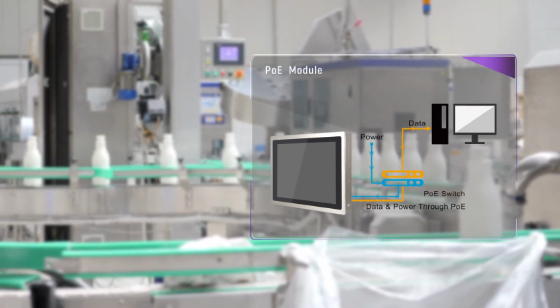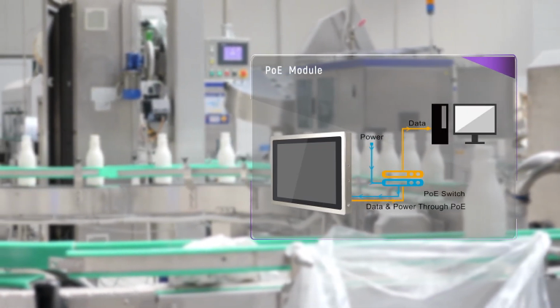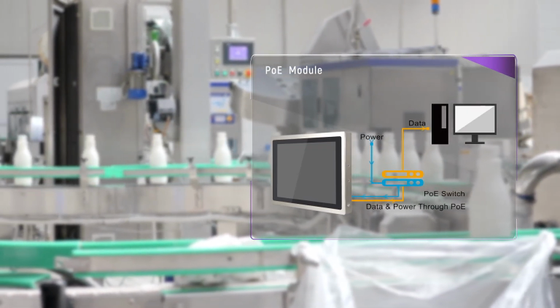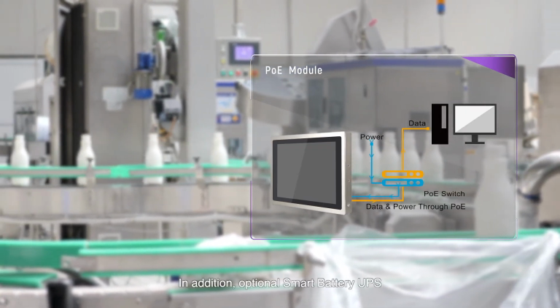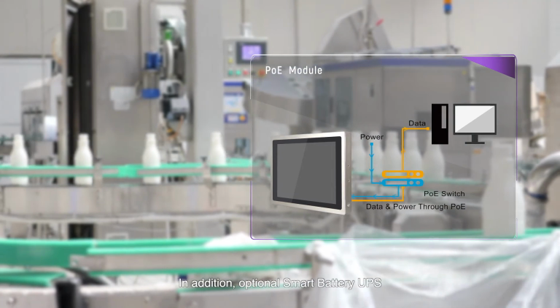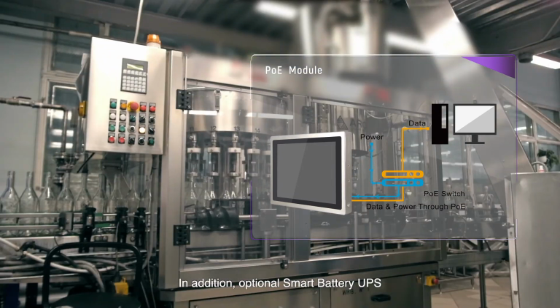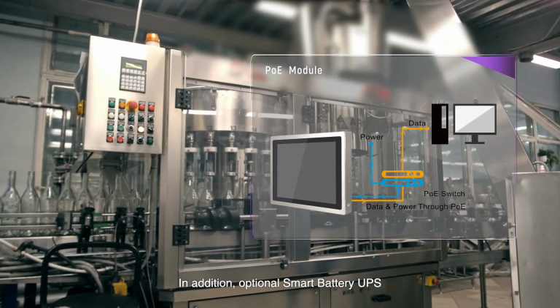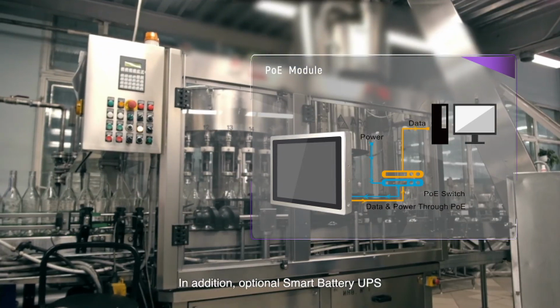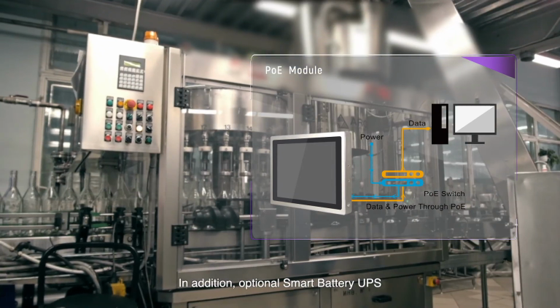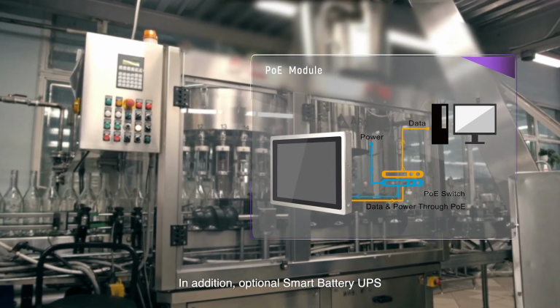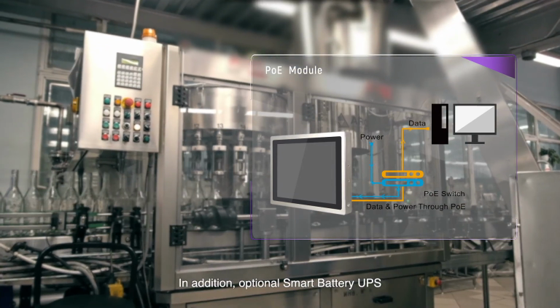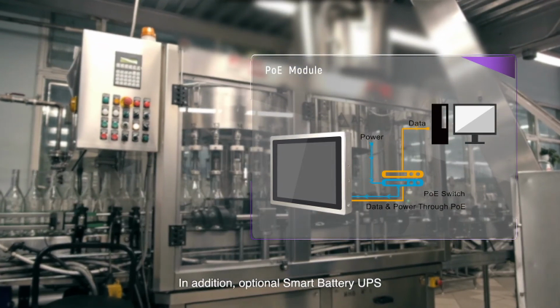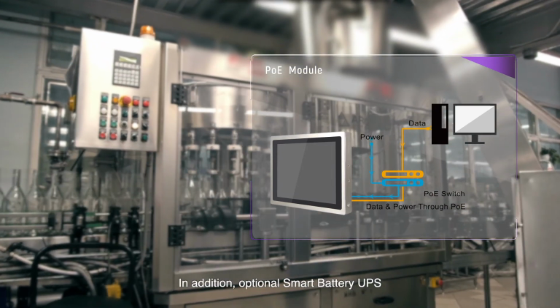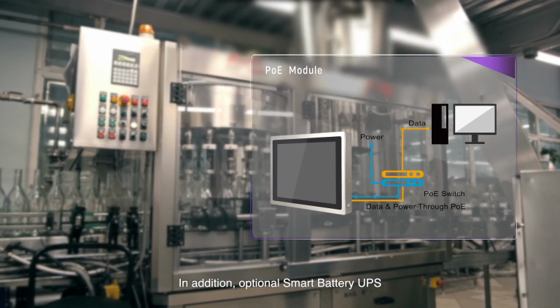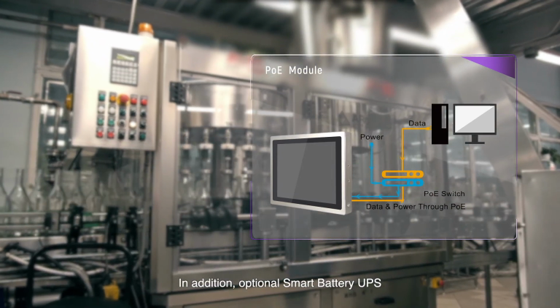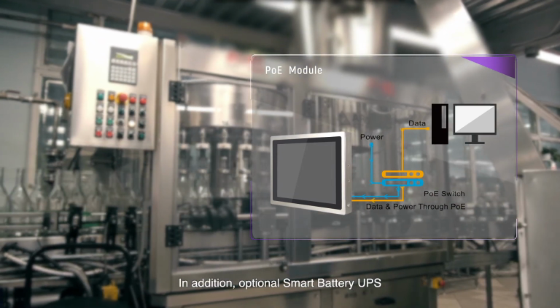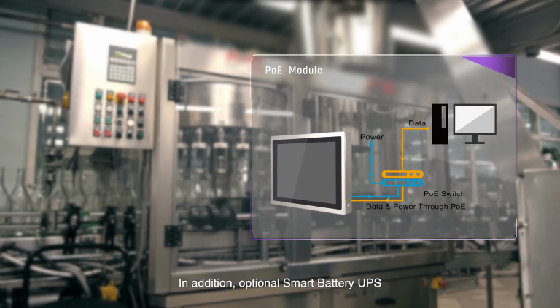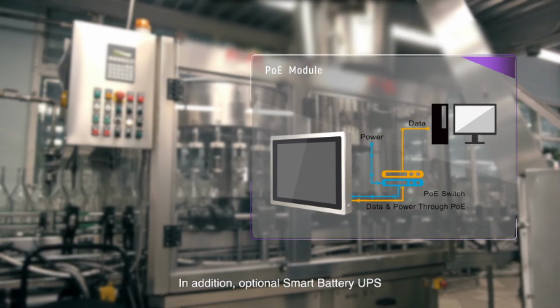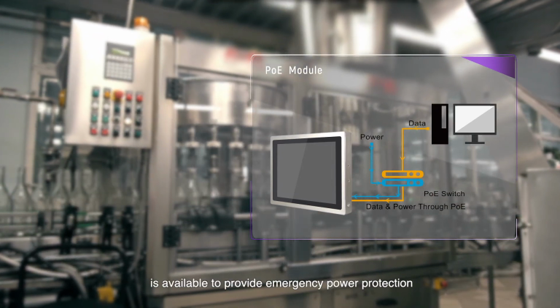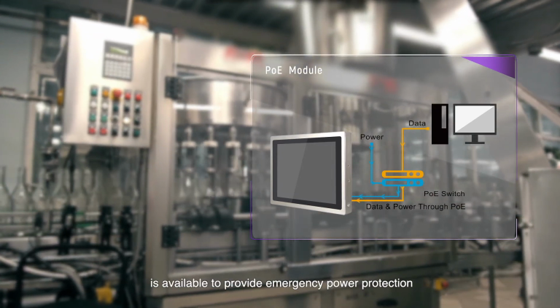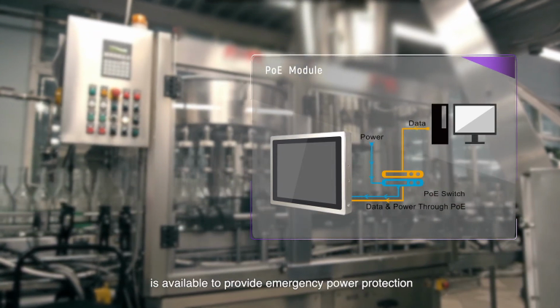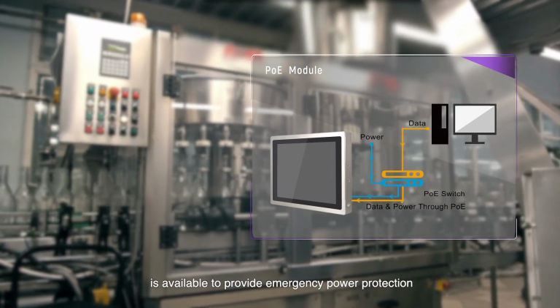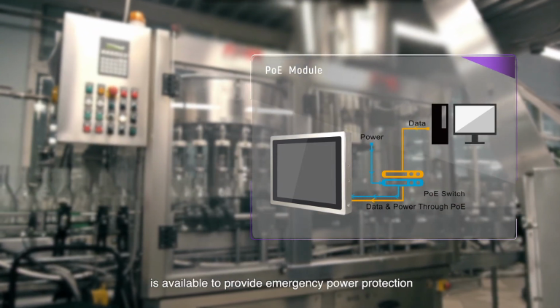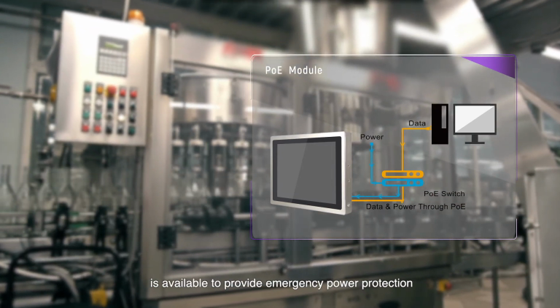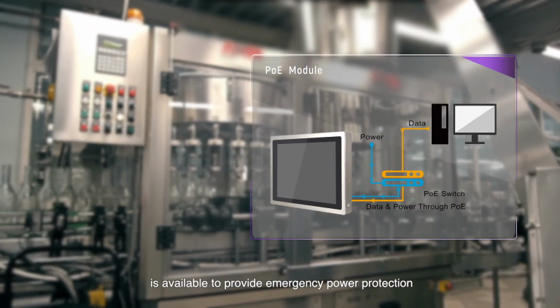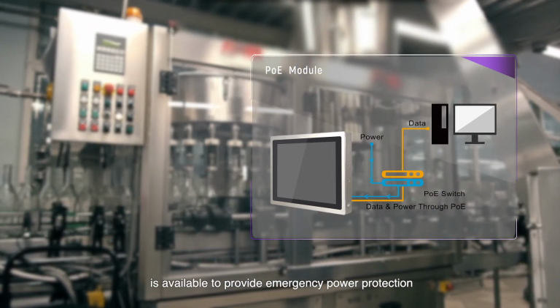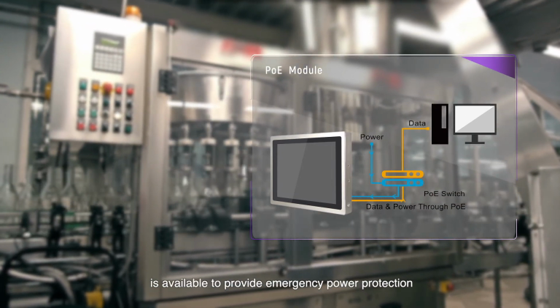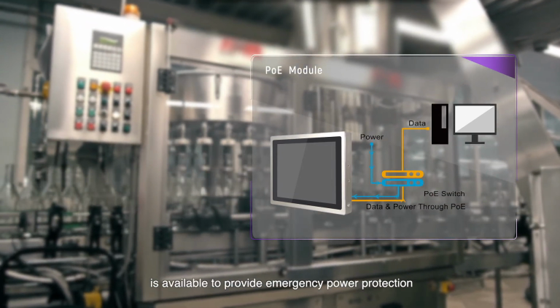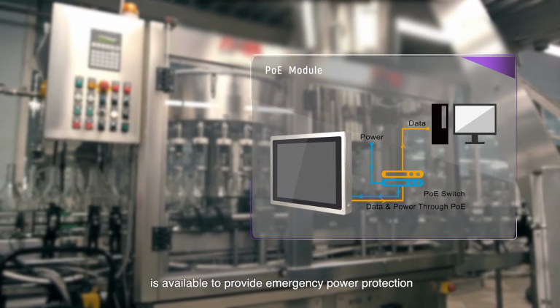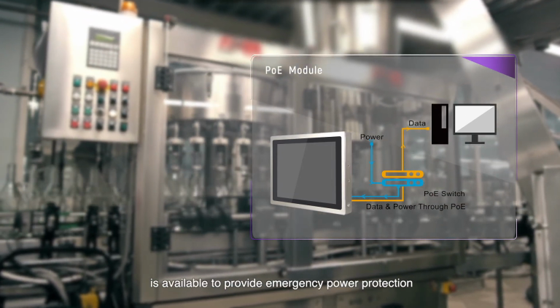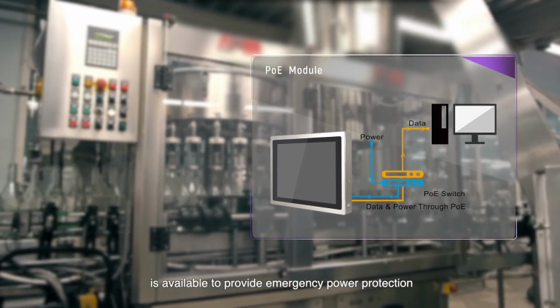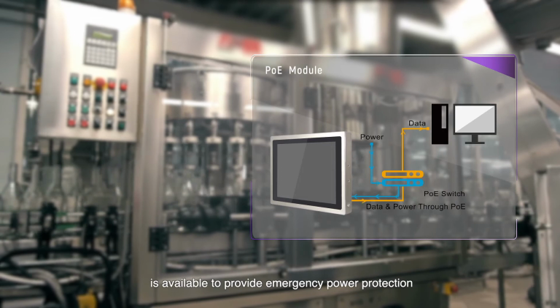In addition, an optional Smart Battery UPS is available to provide emergency power protection.